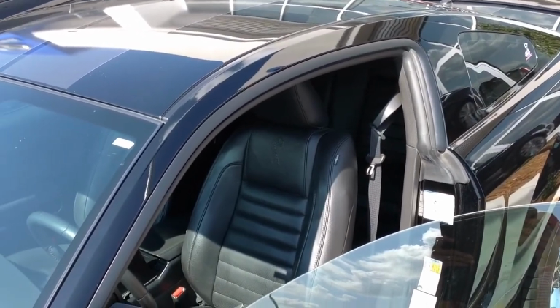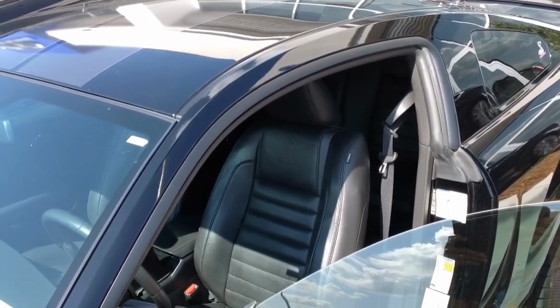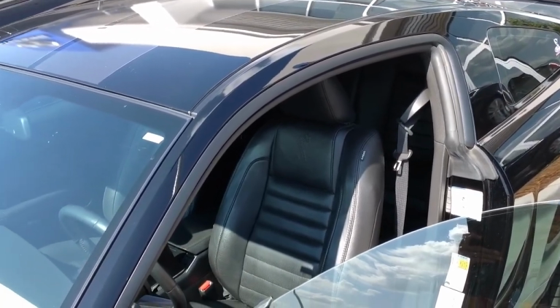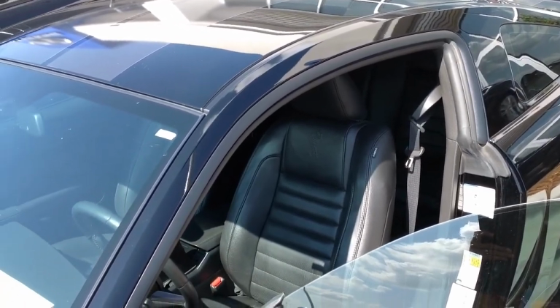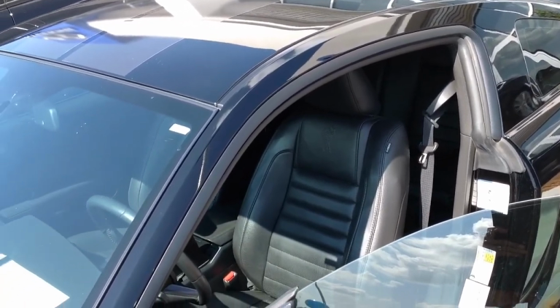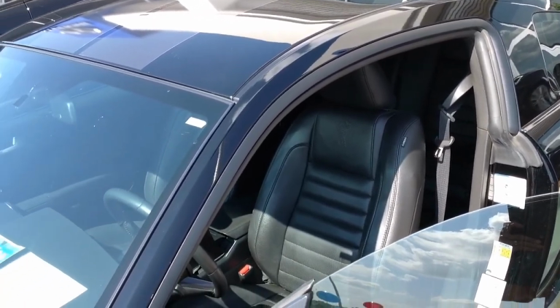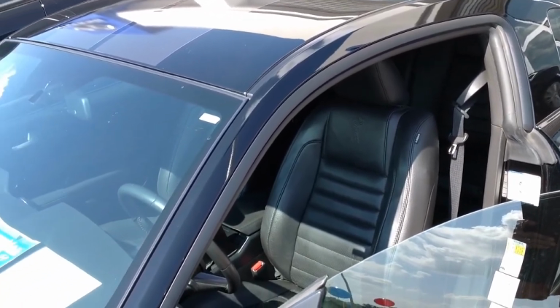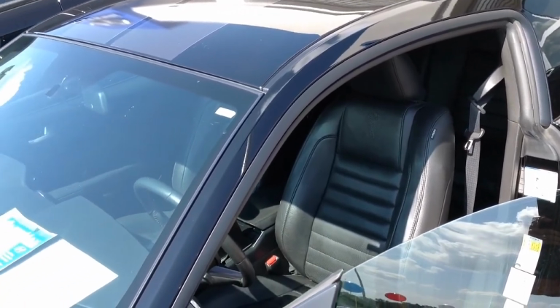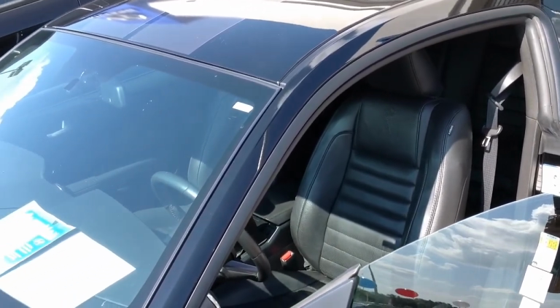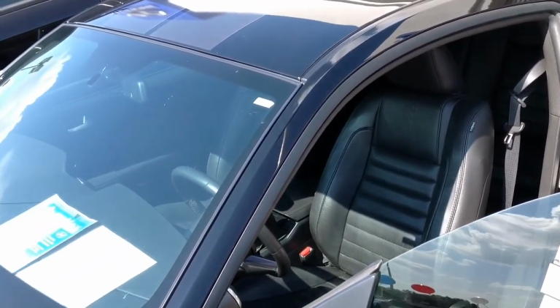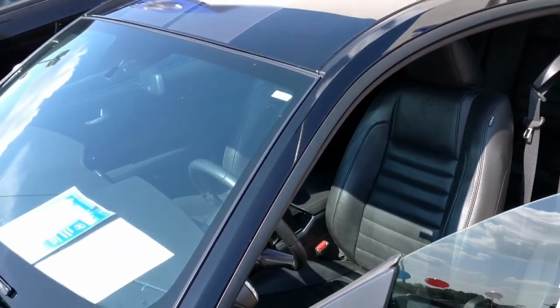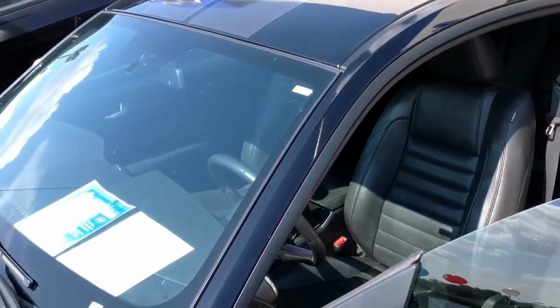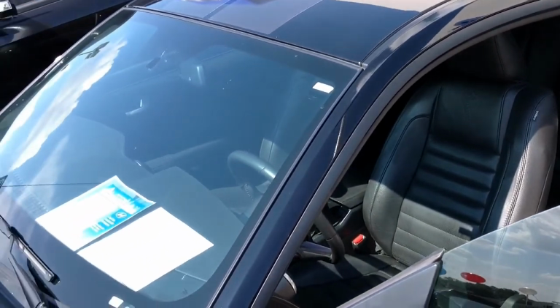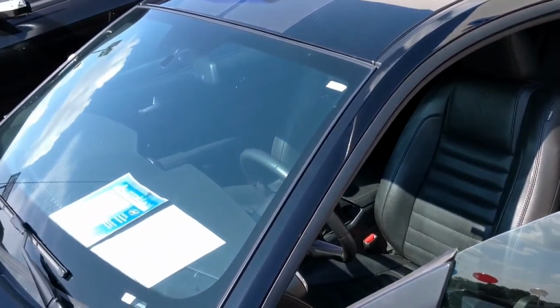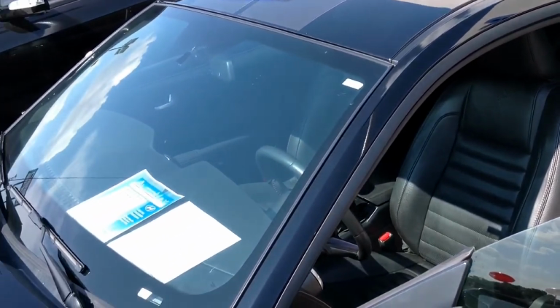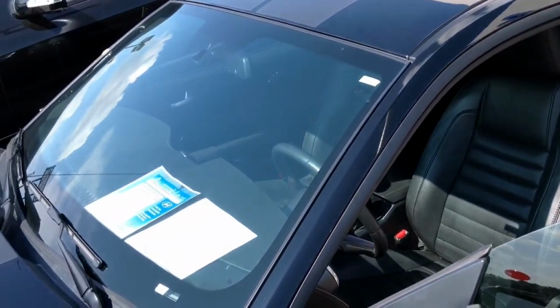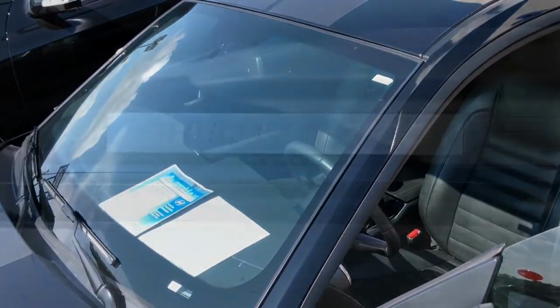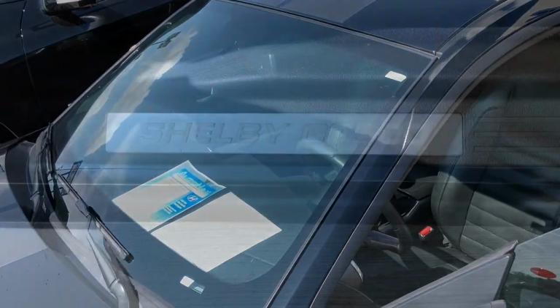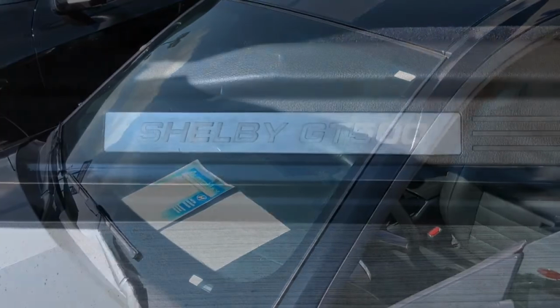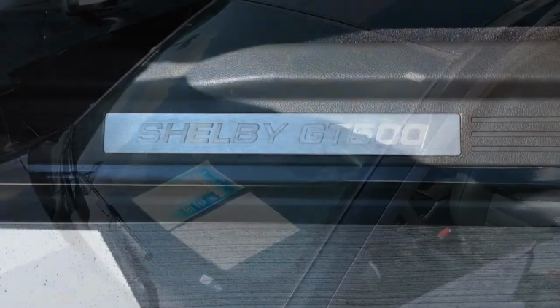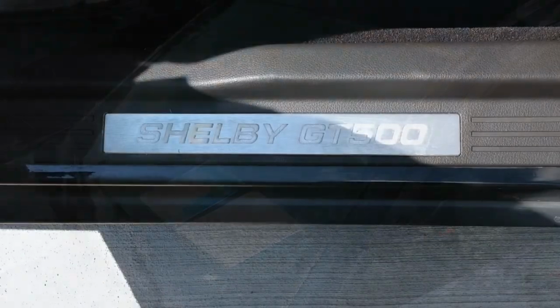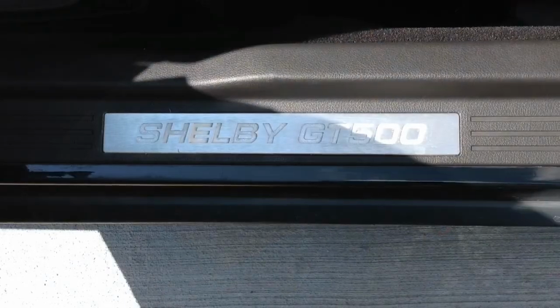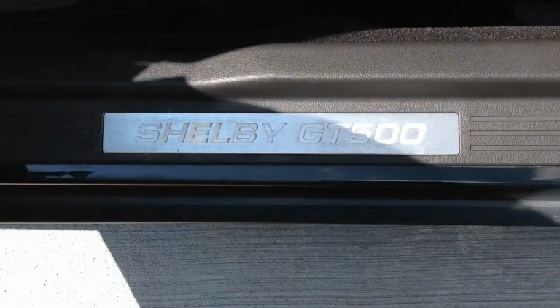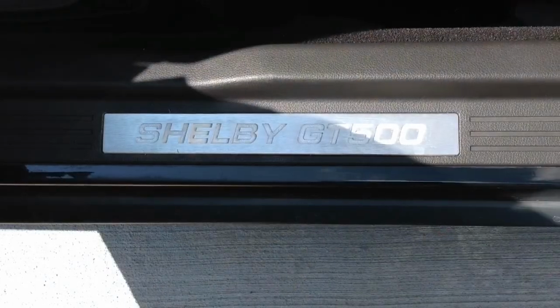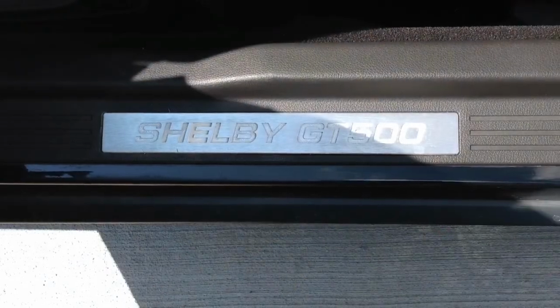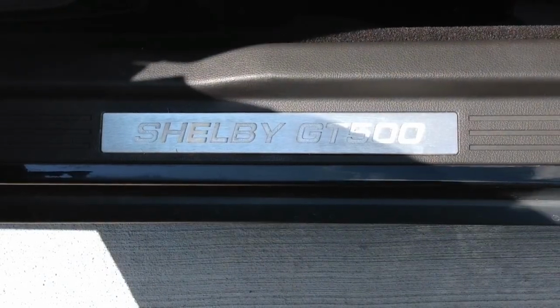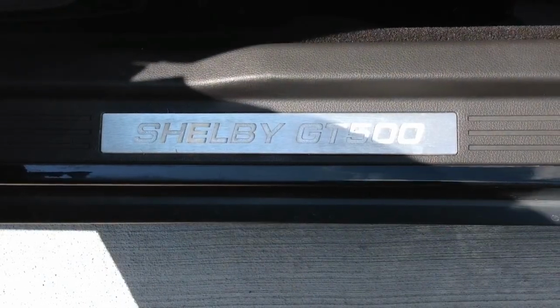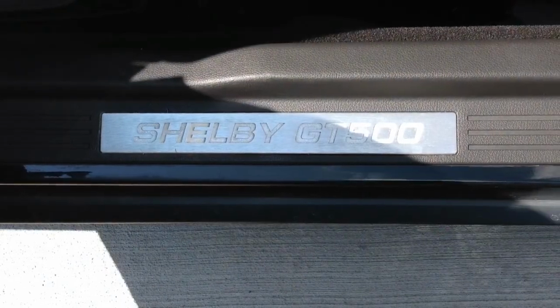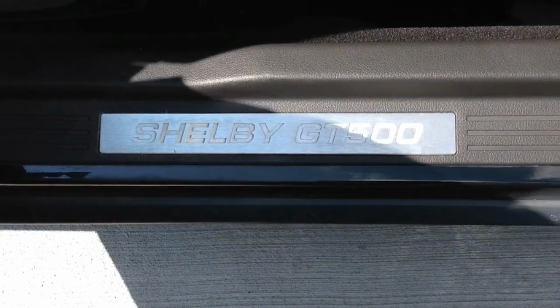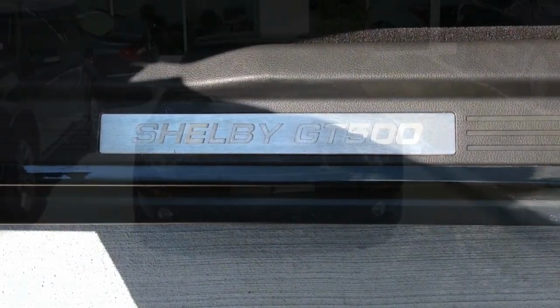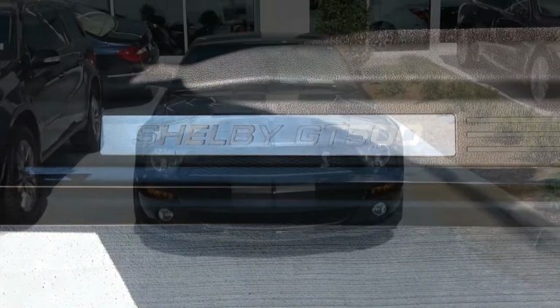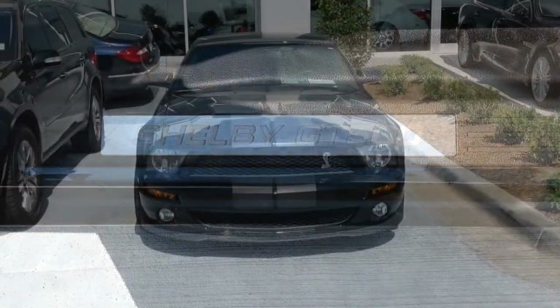AC, power steering, windows and doors, AM-FM stereo with CD player, and much more.